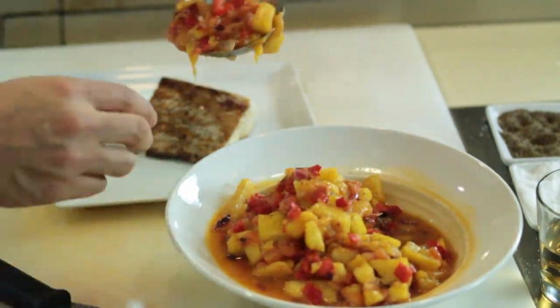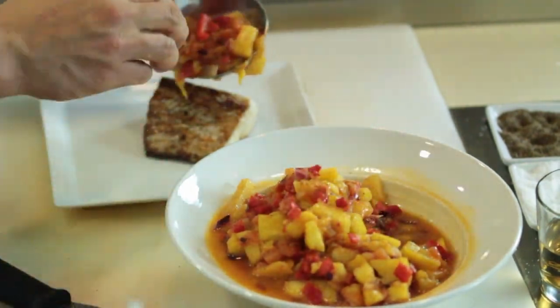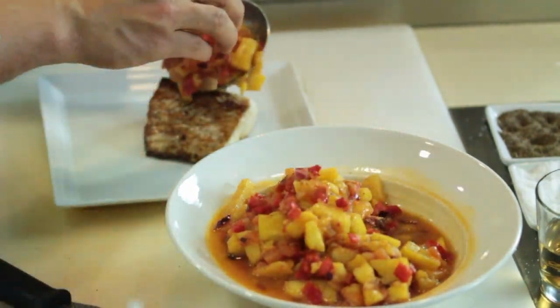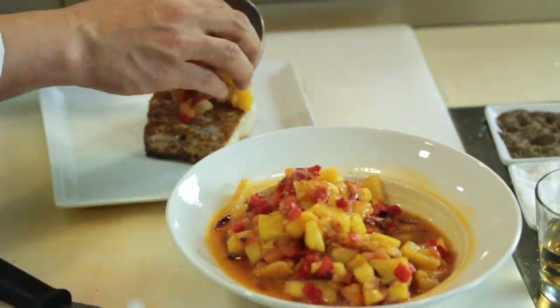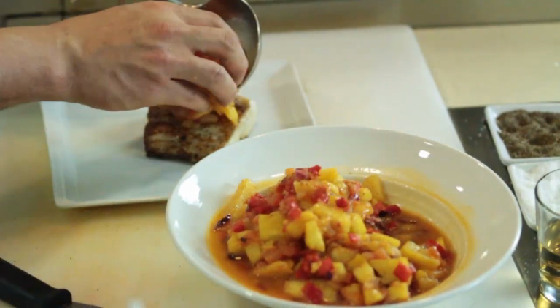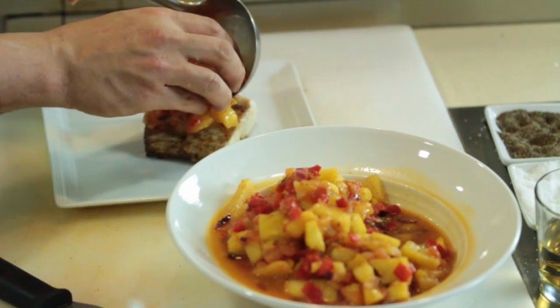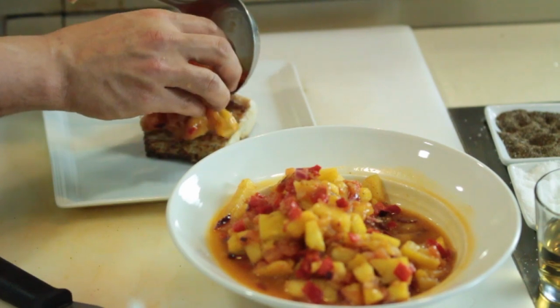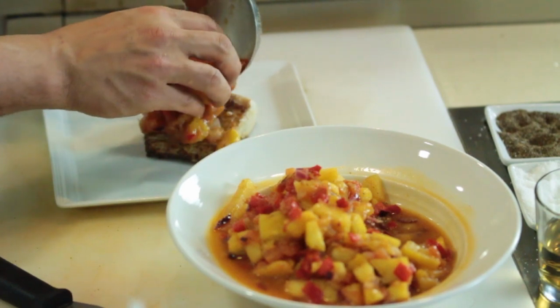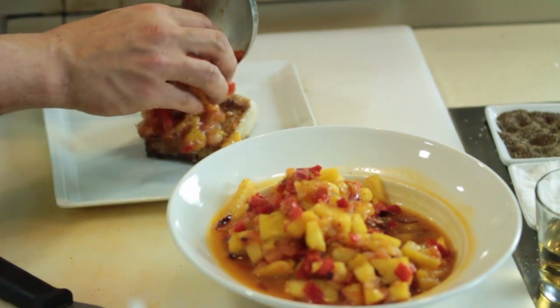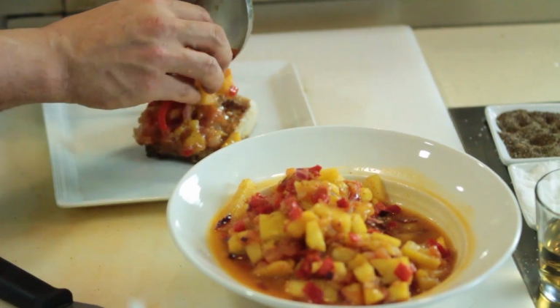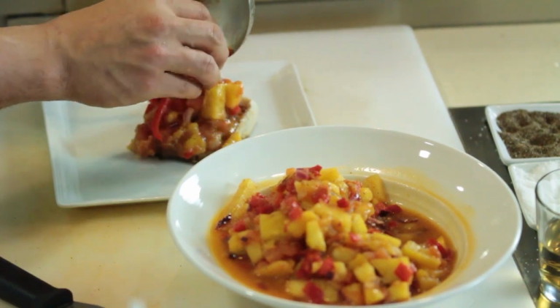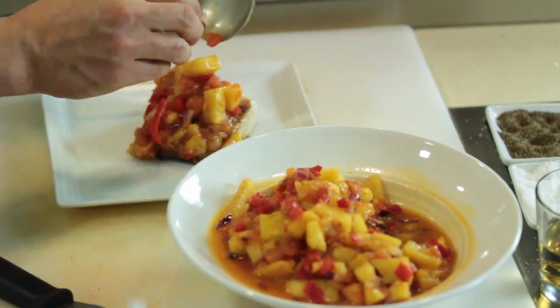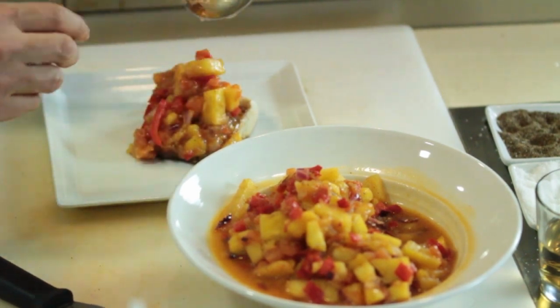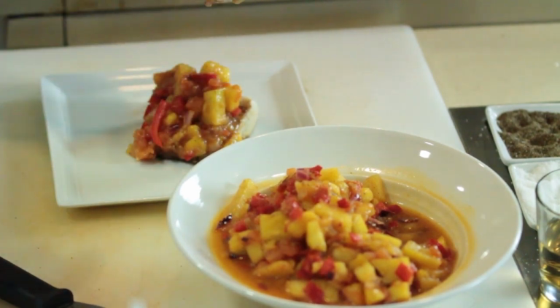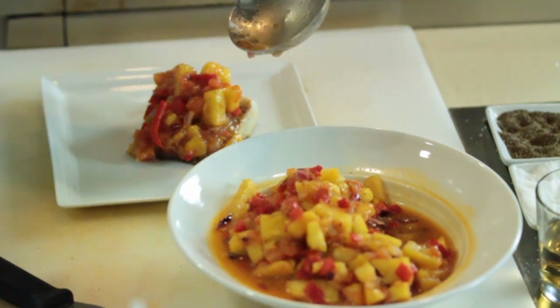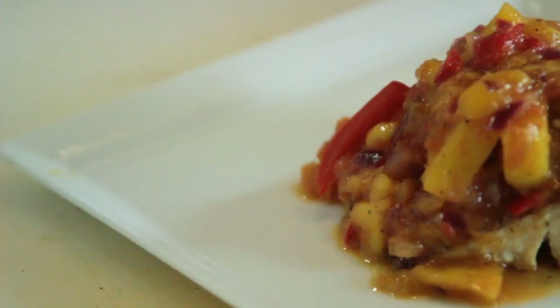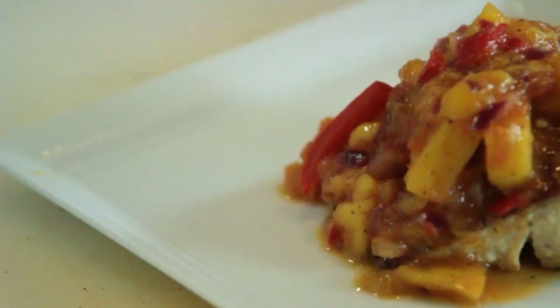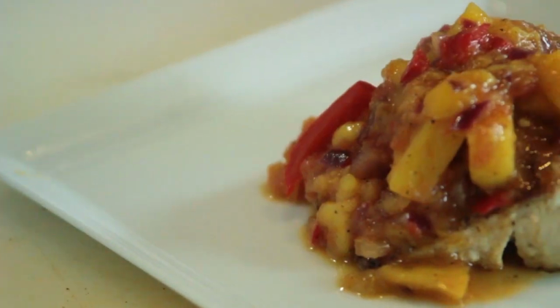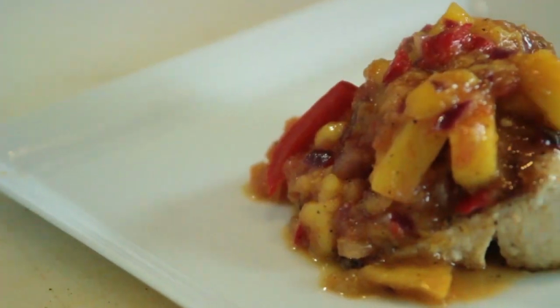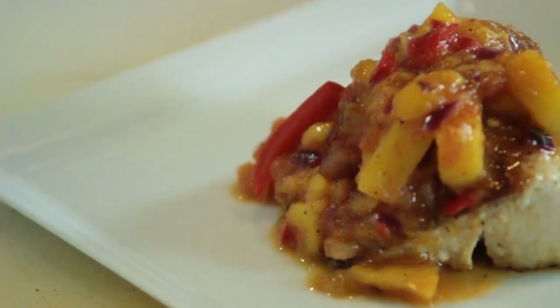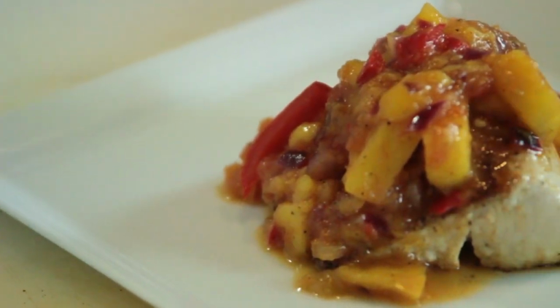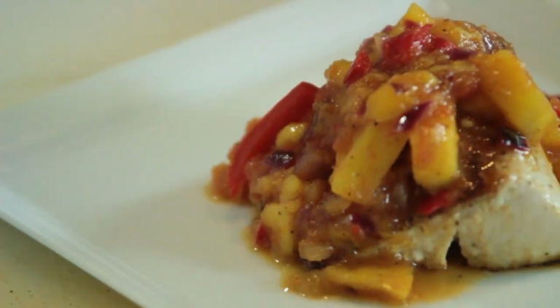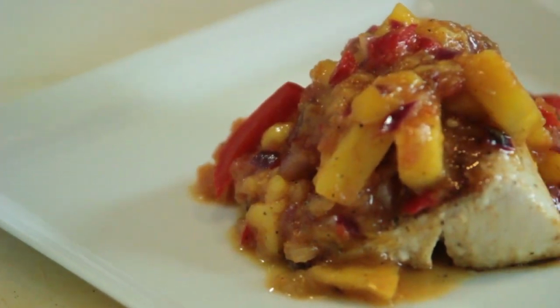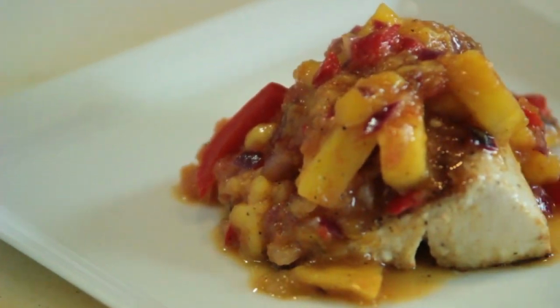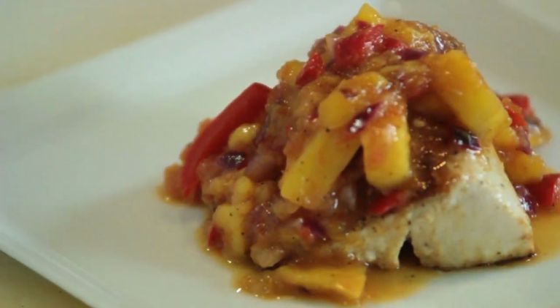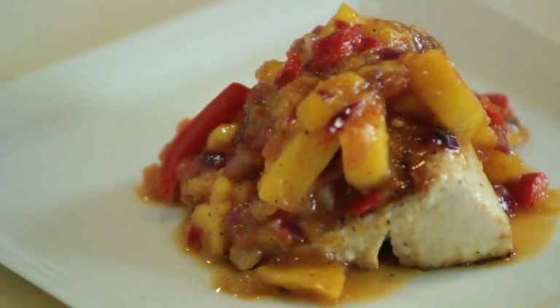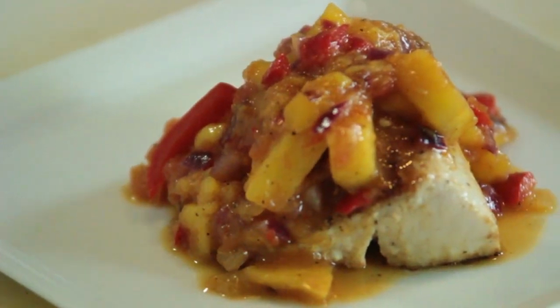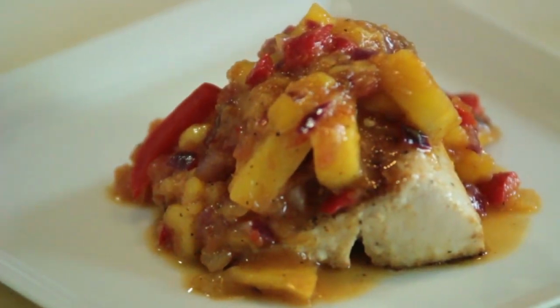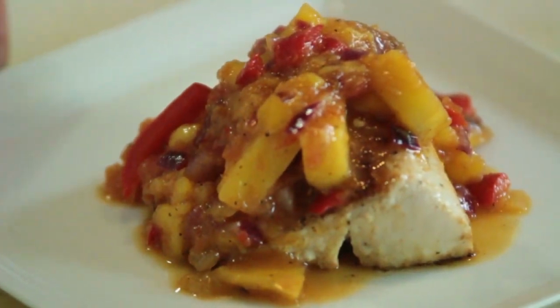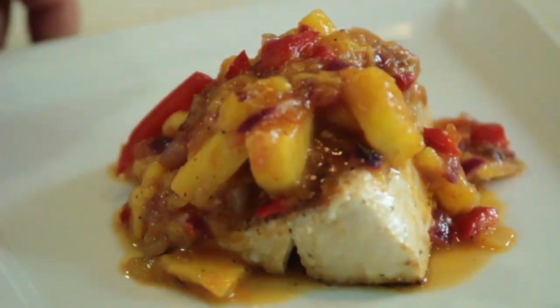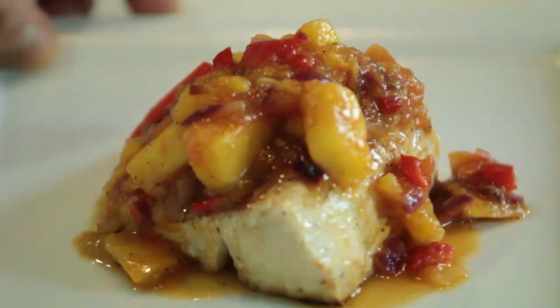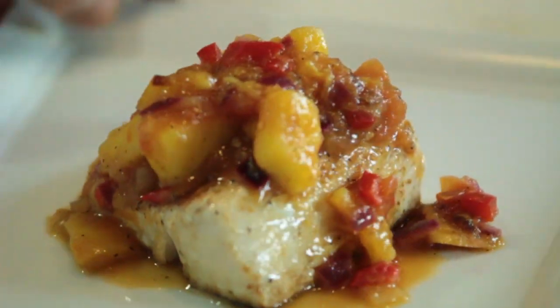And we have the finished product. You can save your salsa in the fridge — it's good warm or it's good cold, either way you like it.